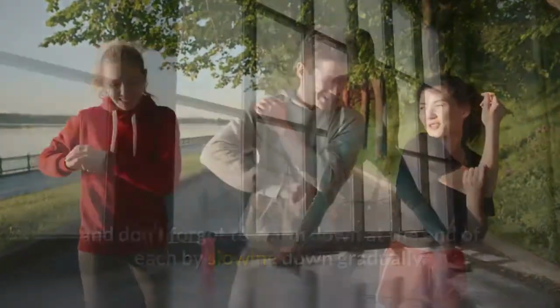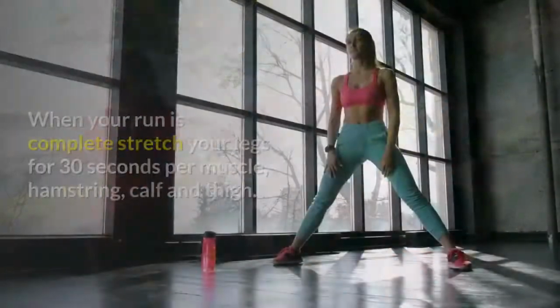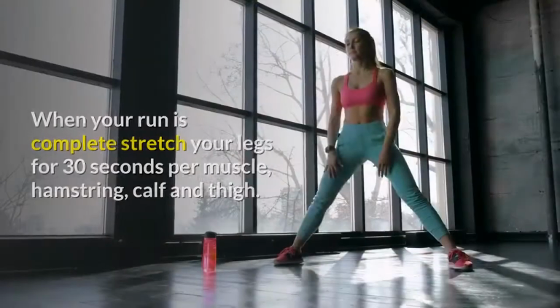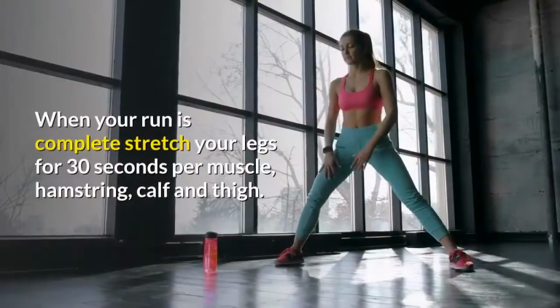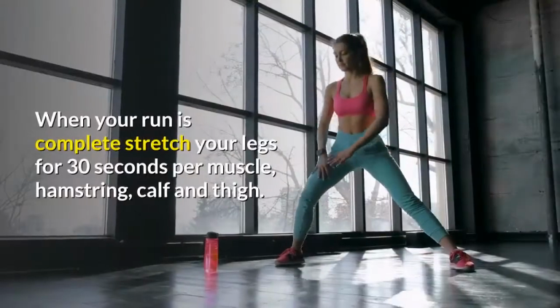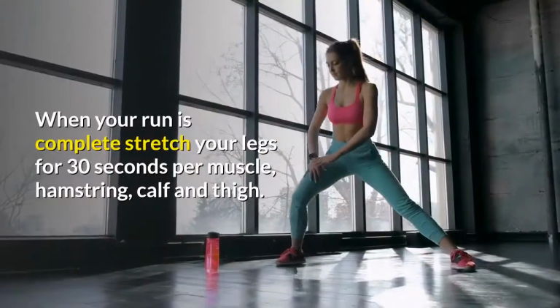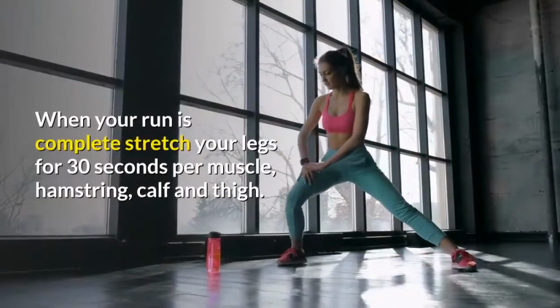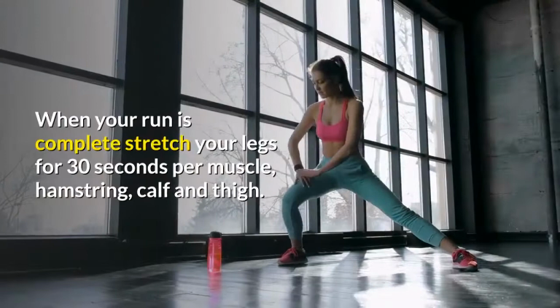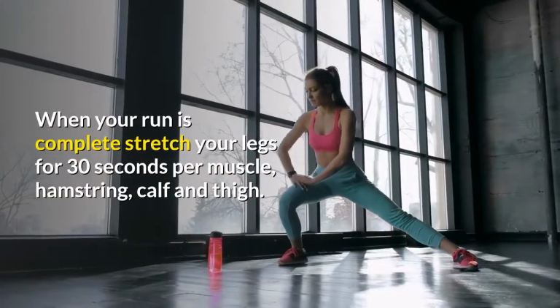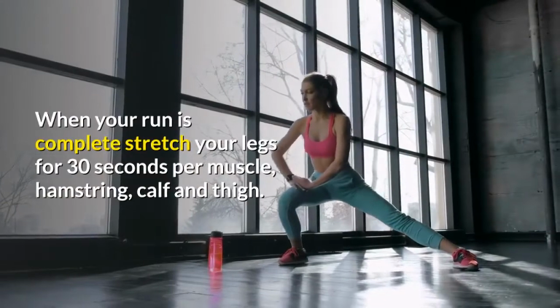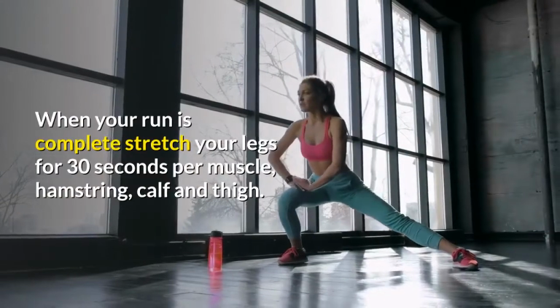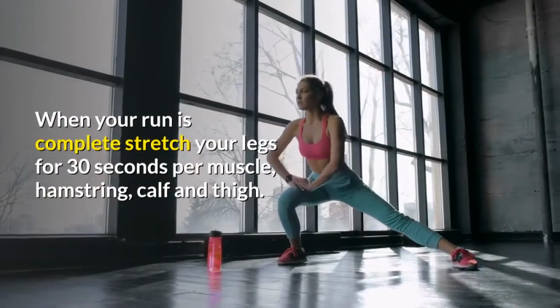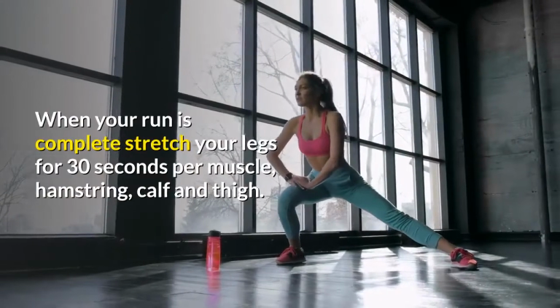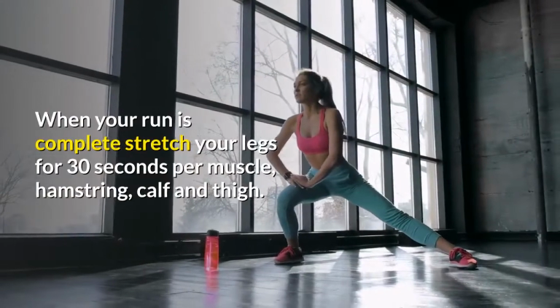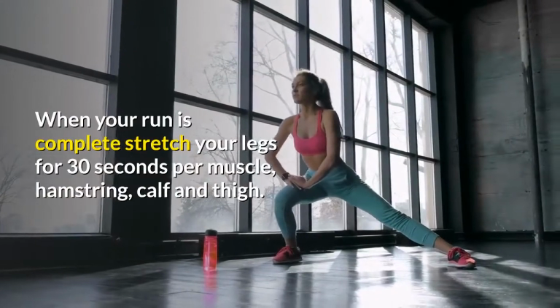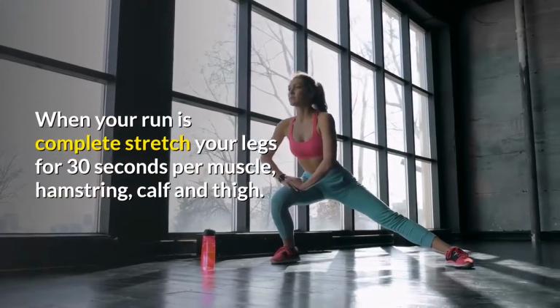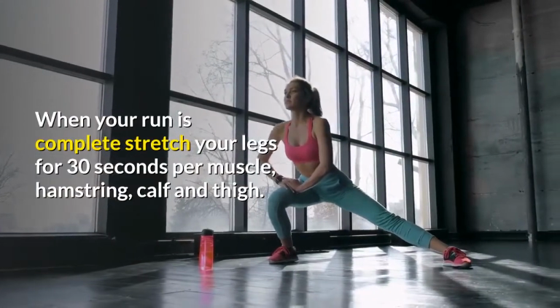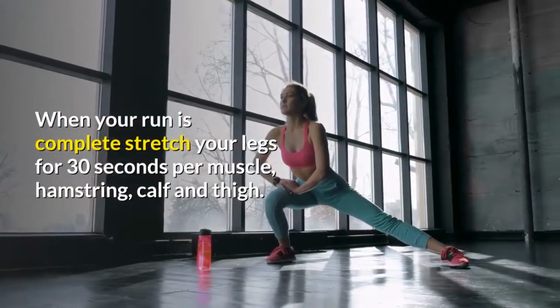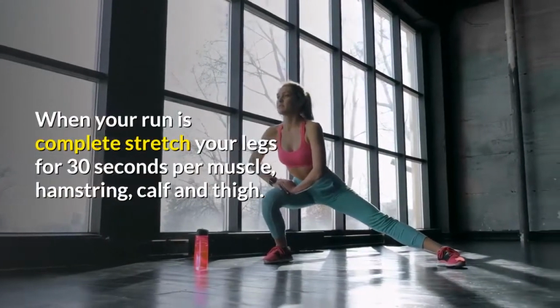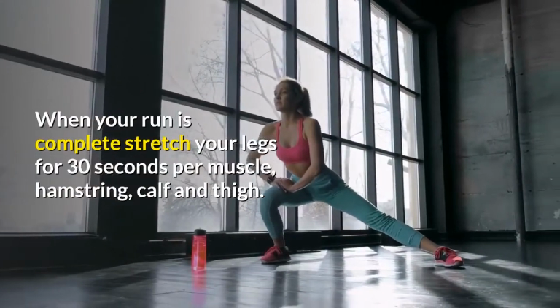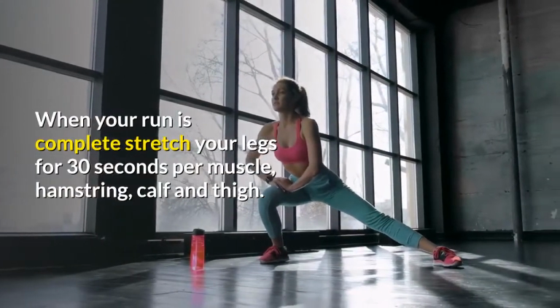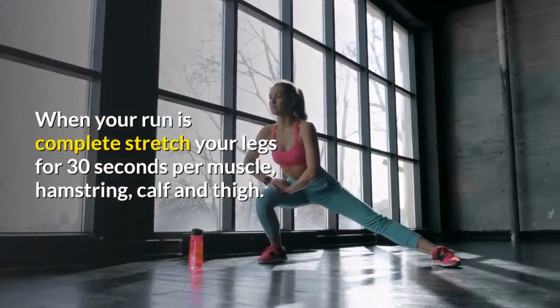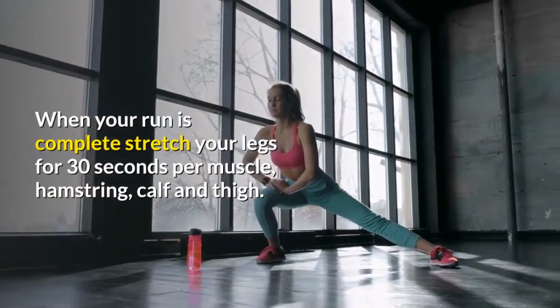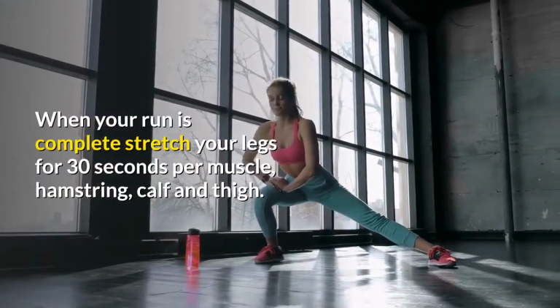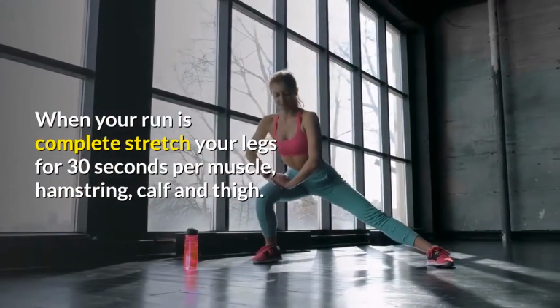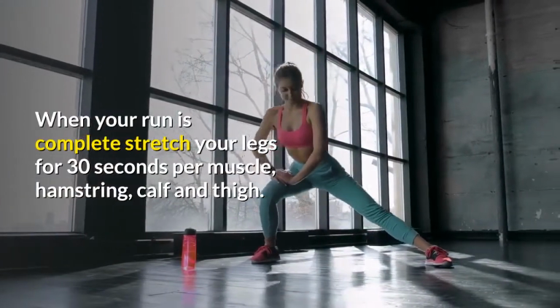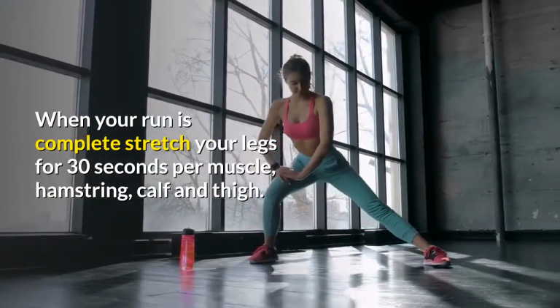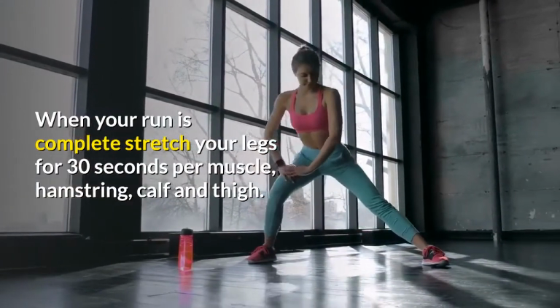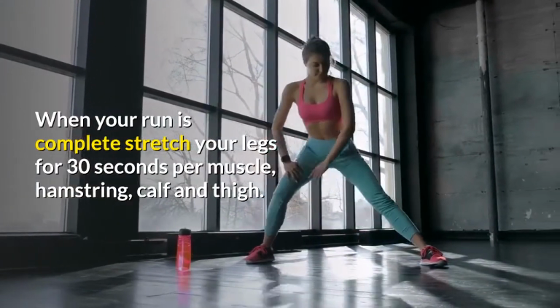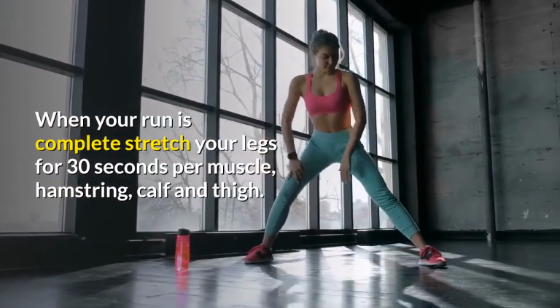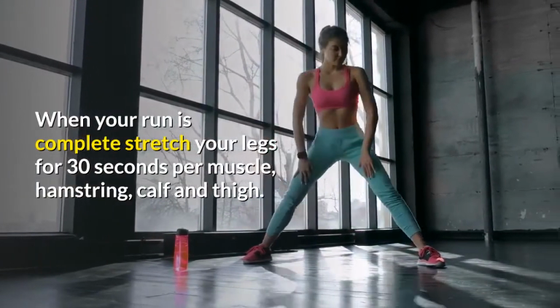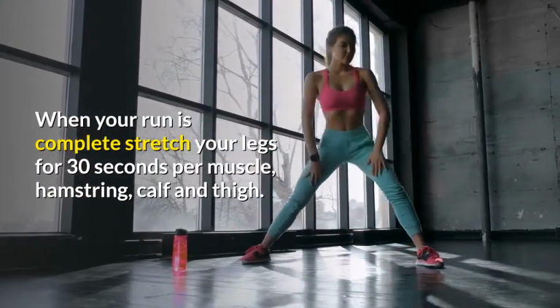When your run is complete, stretch your legs for 30 seconds per muscle — hamstring, calf, and thigh.